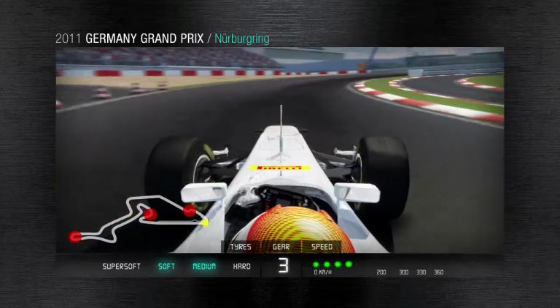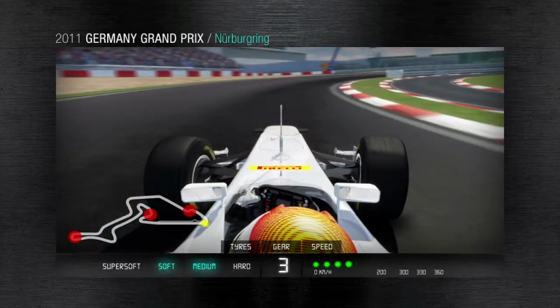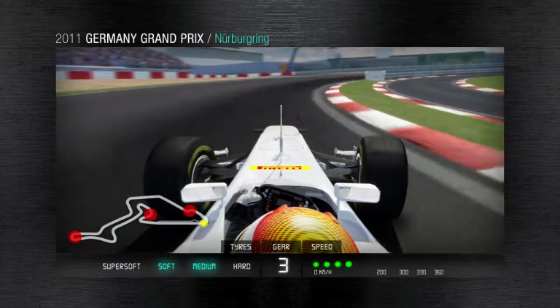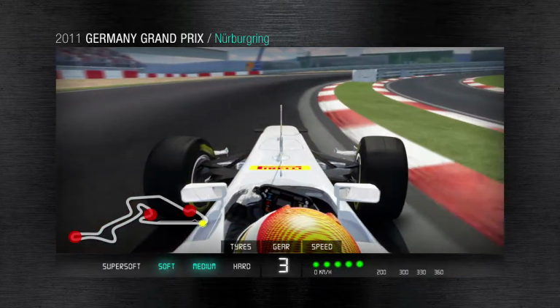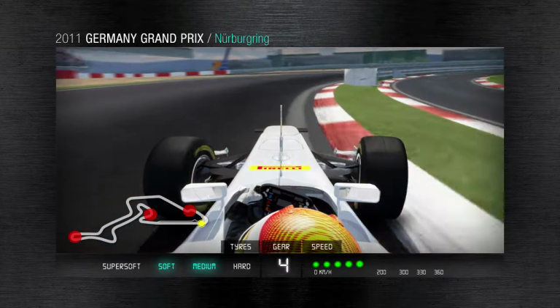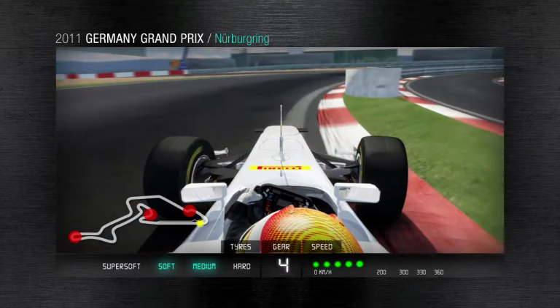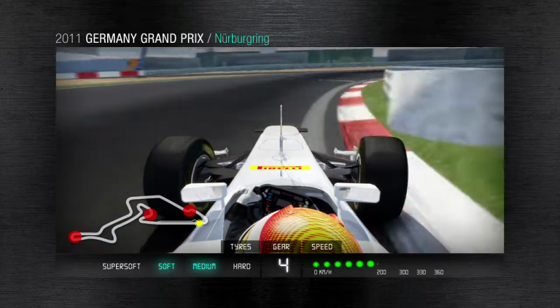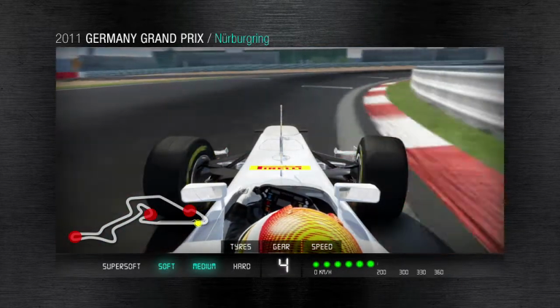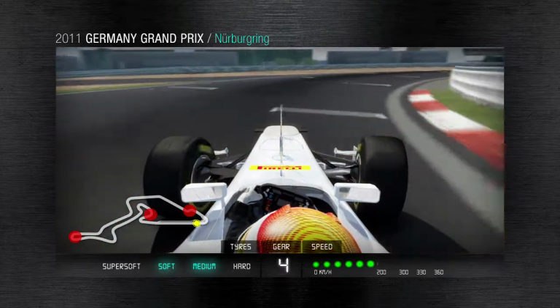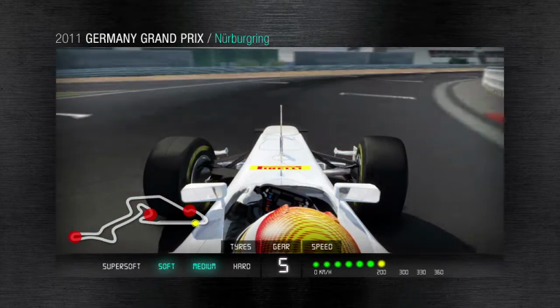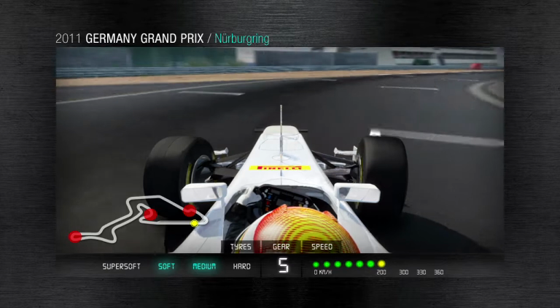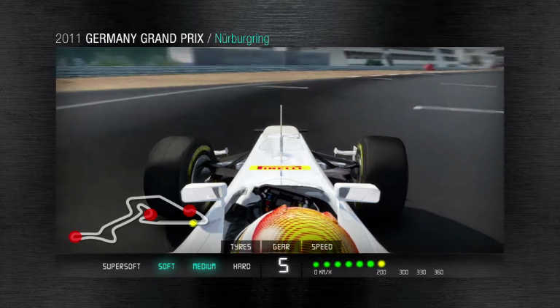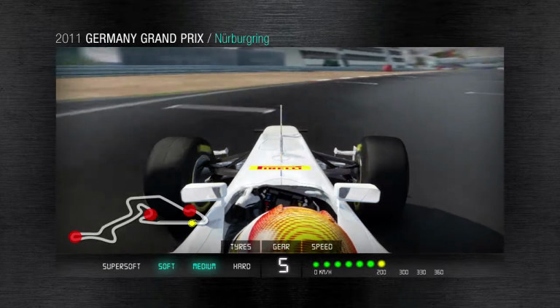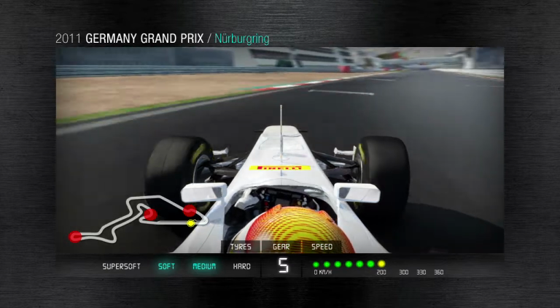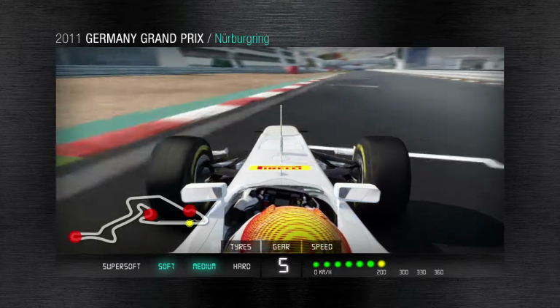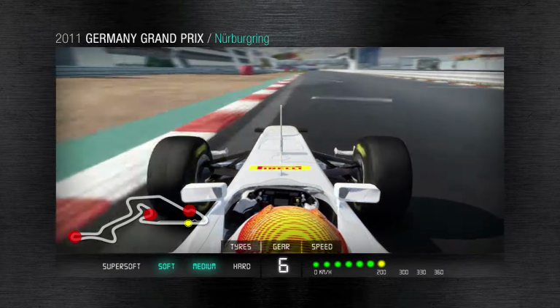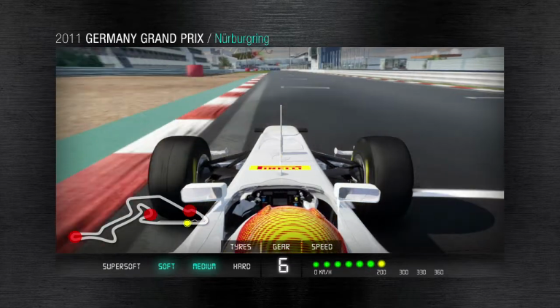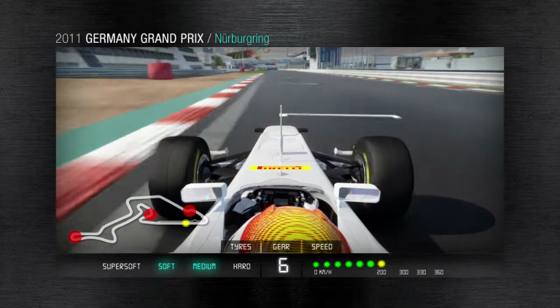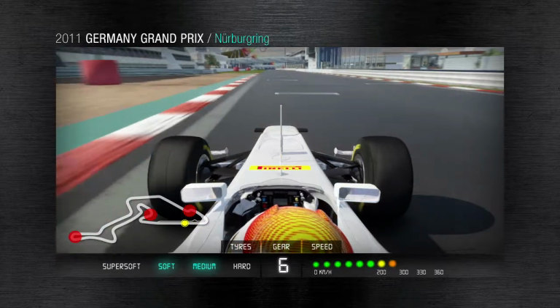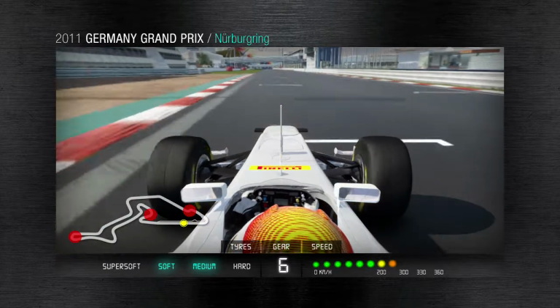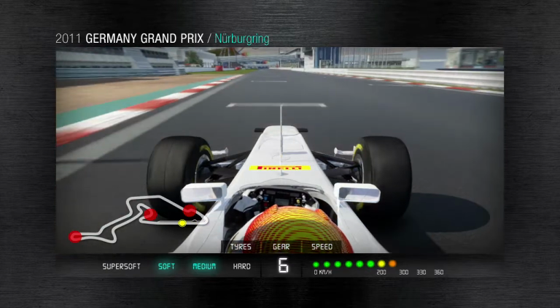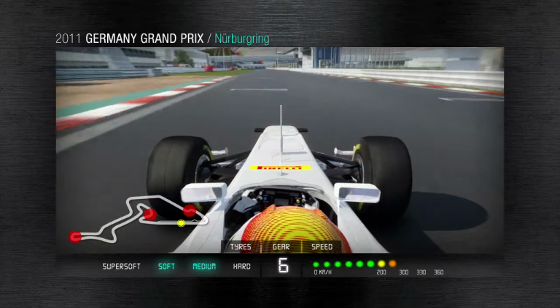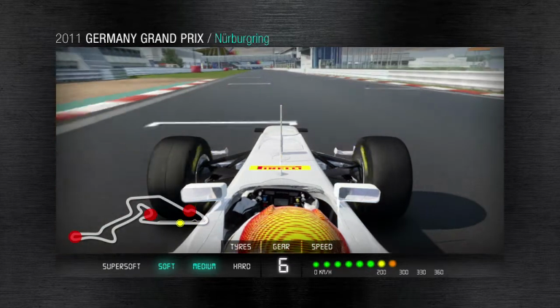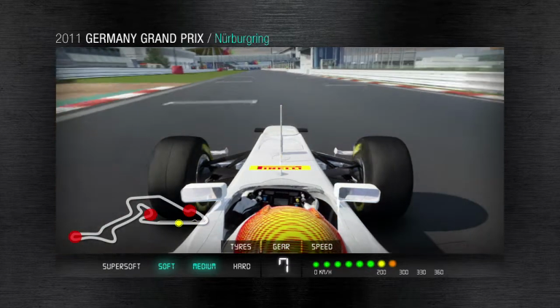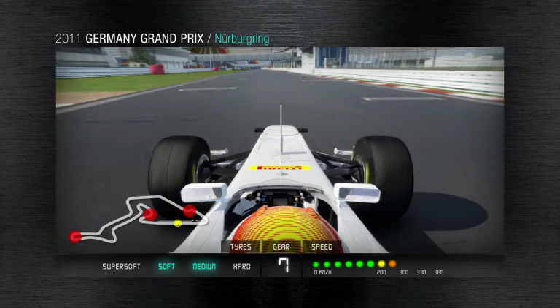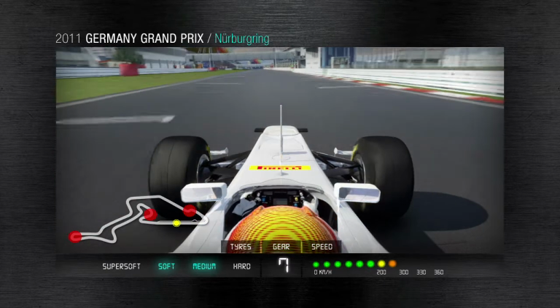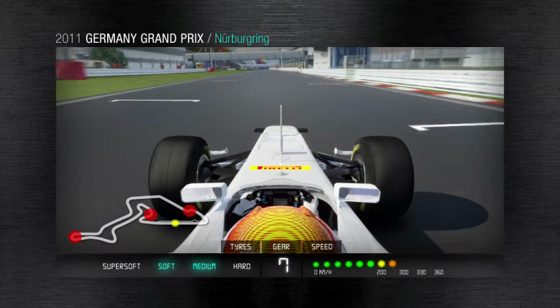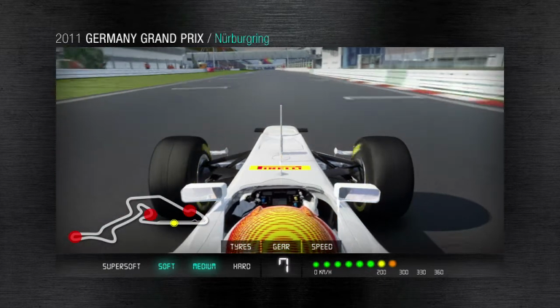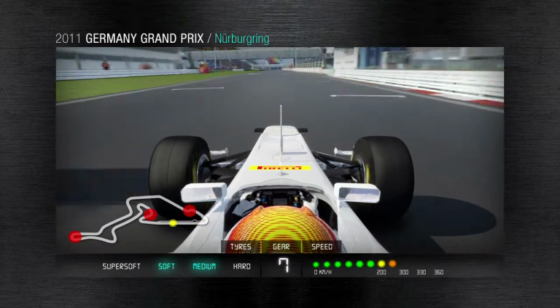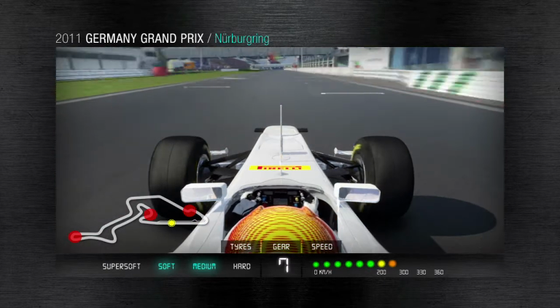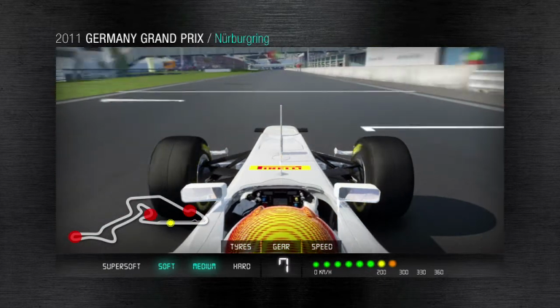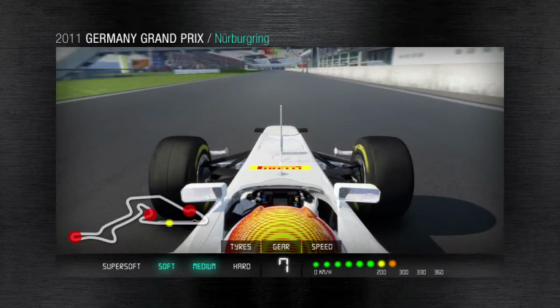The final right-hand corner is very long. Once more, the driver uses the kerbing on the exit of the corner before putting the power down for the start-finish straight.